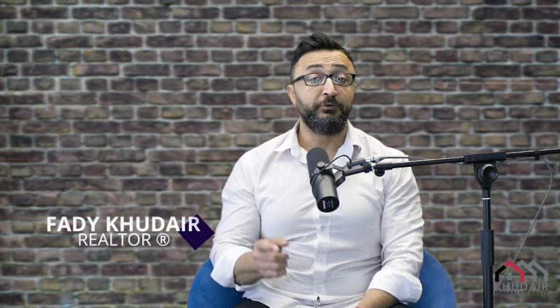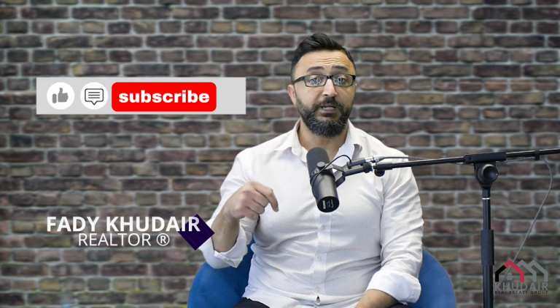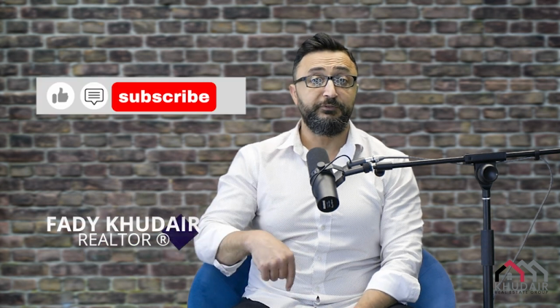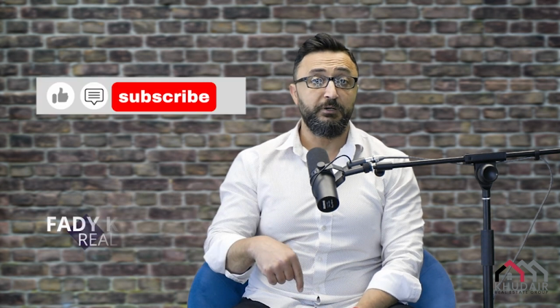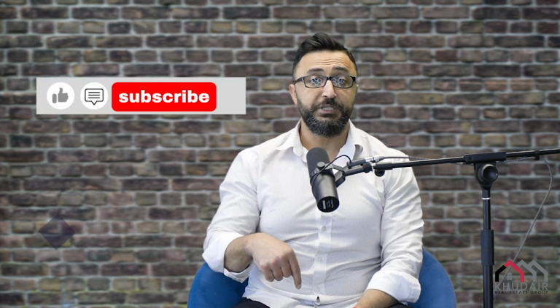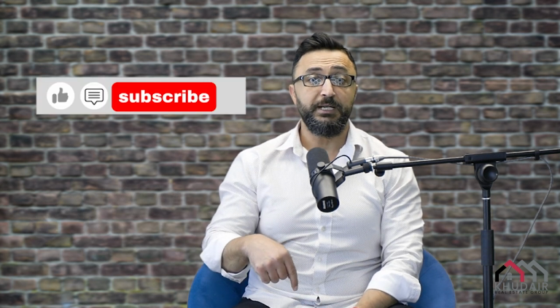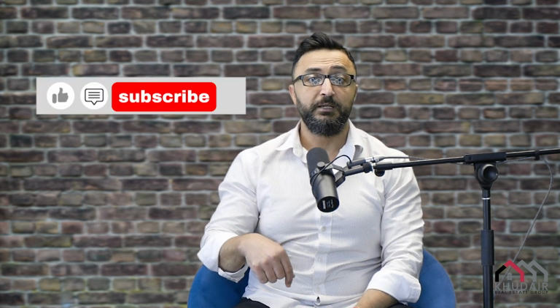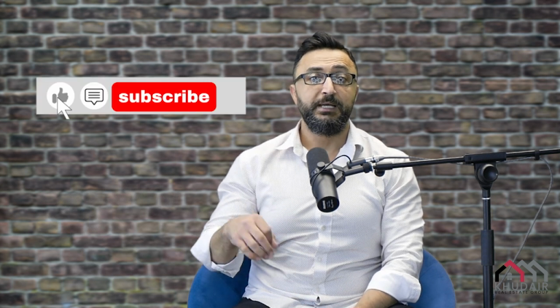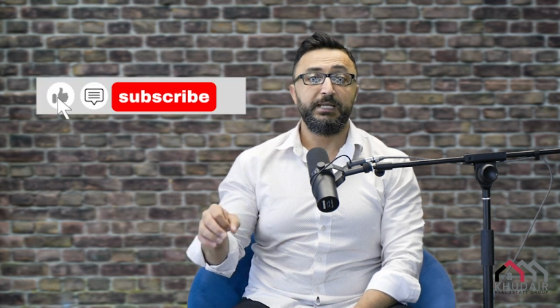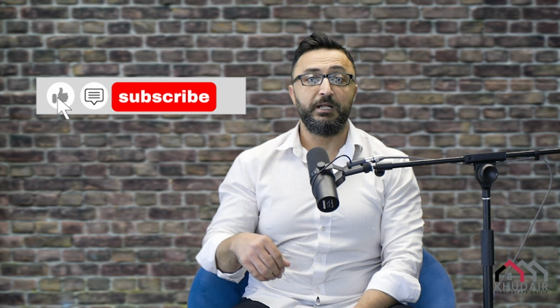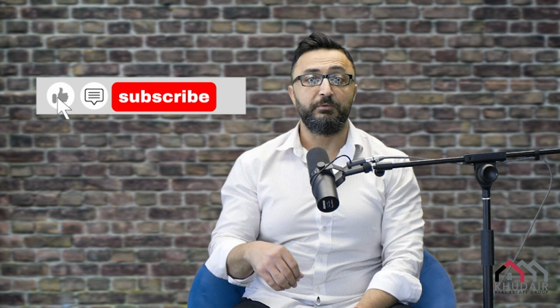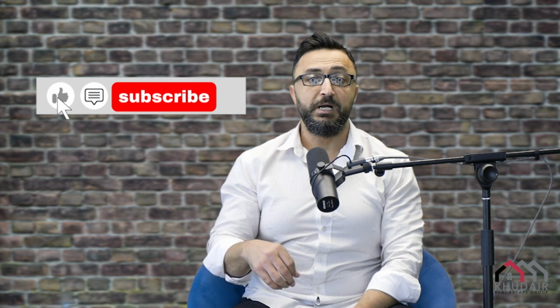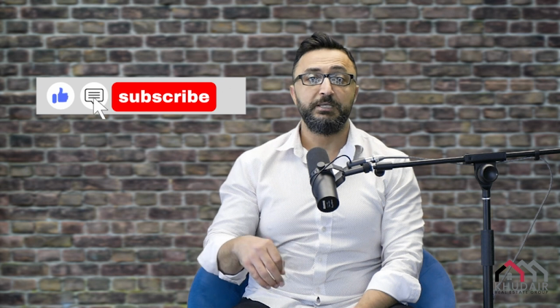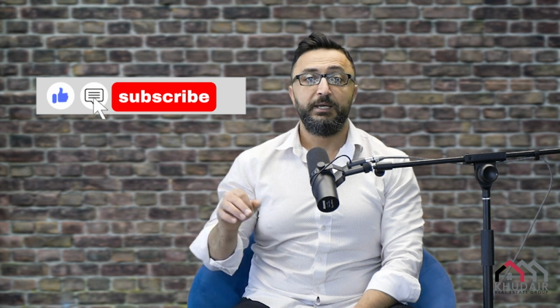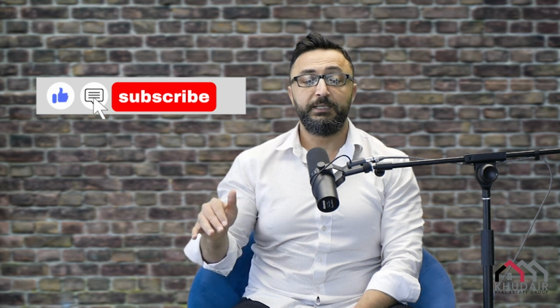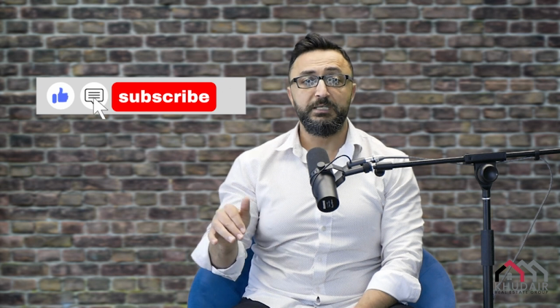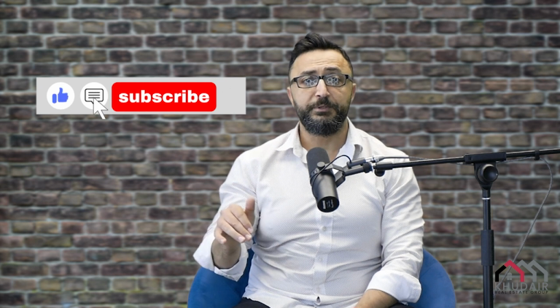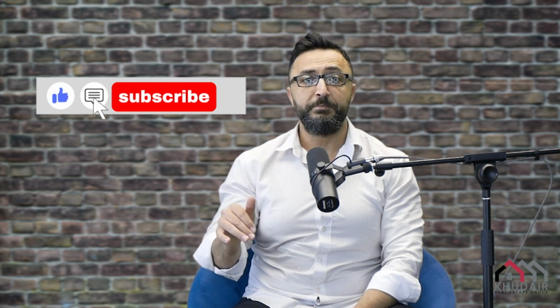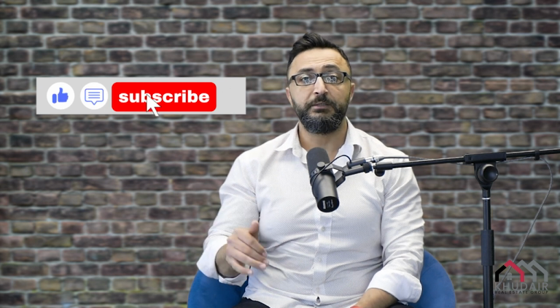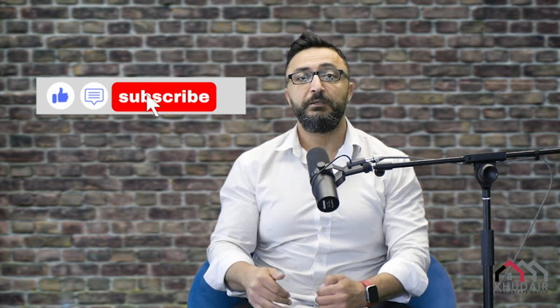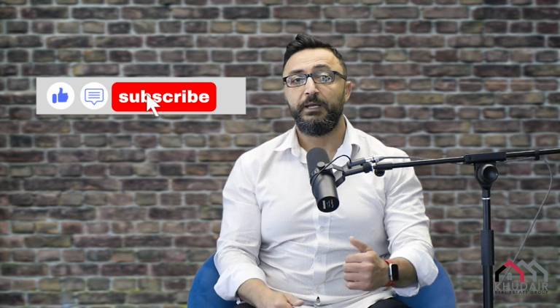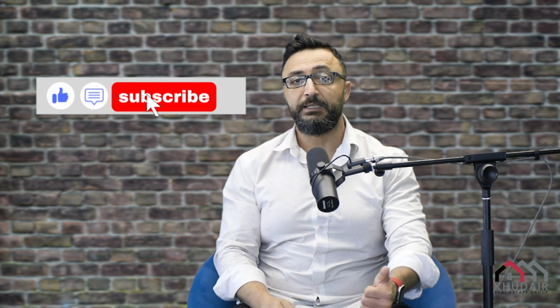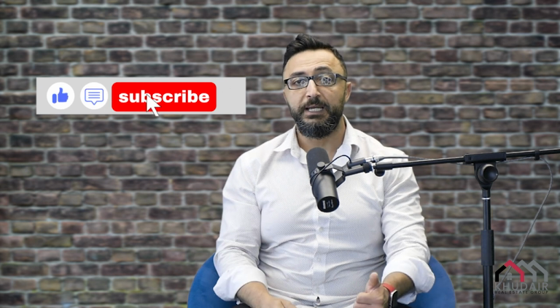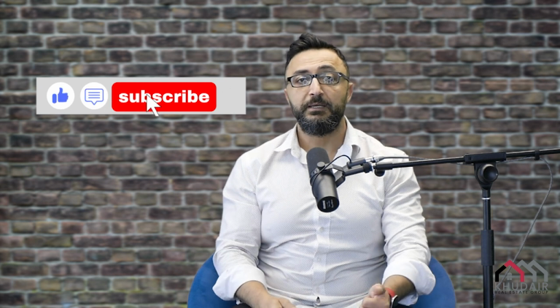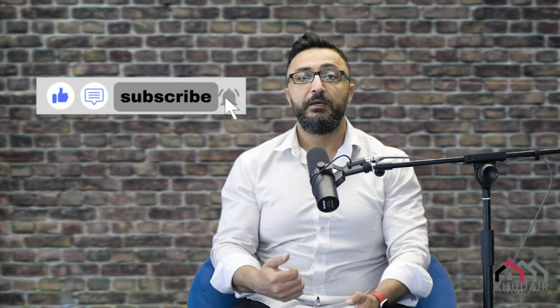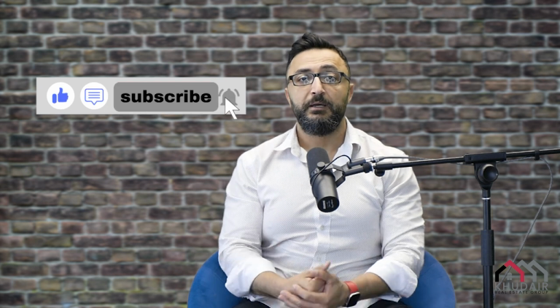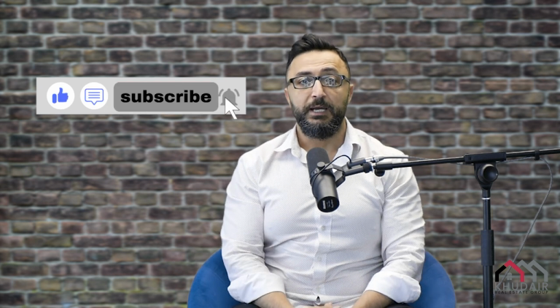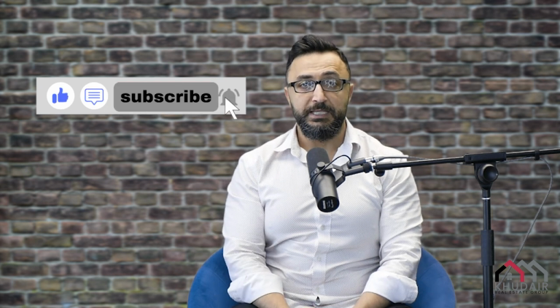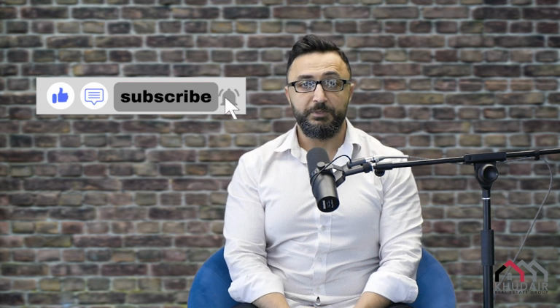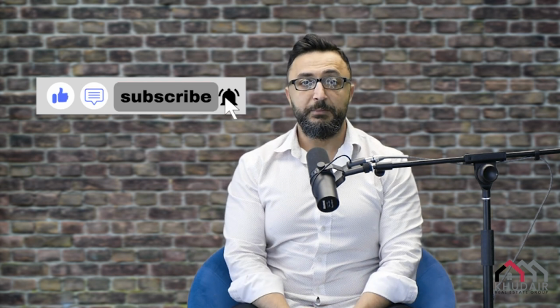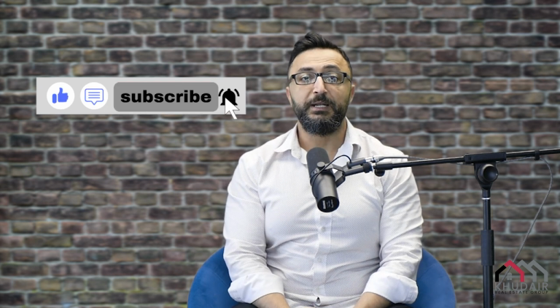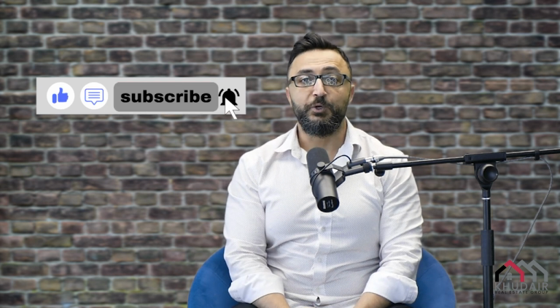don't forget to follow our channel, Canada on the Rocks. Hit the like and subscribe and let's go.